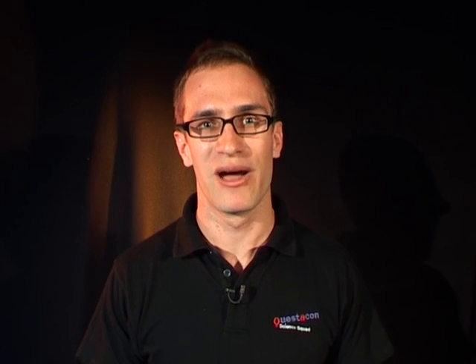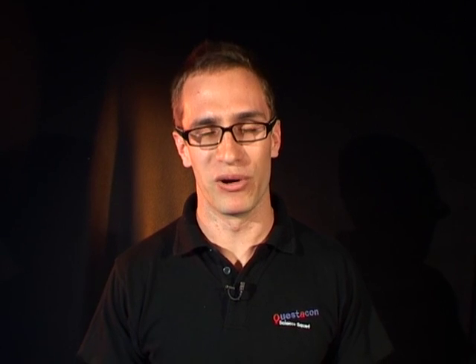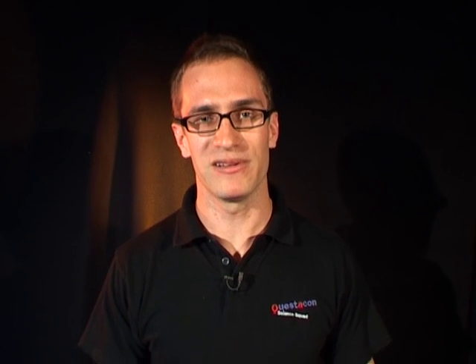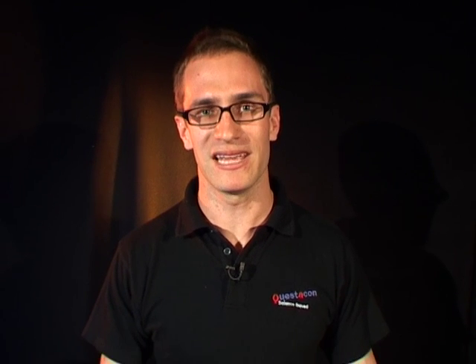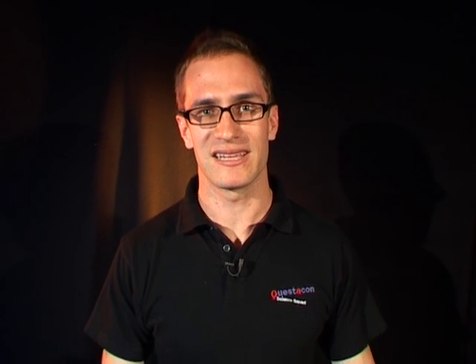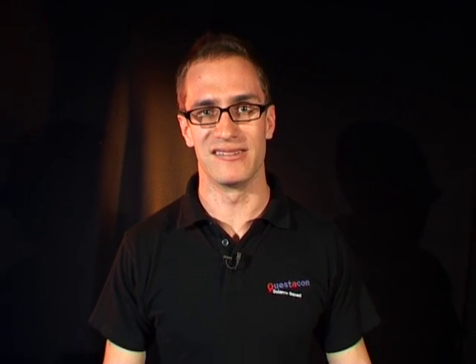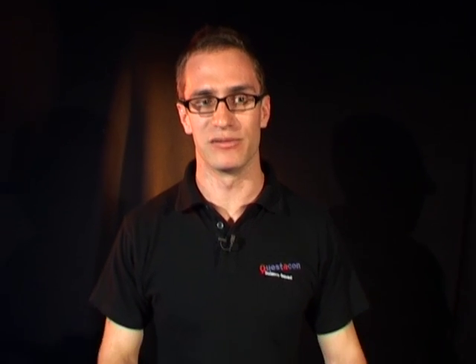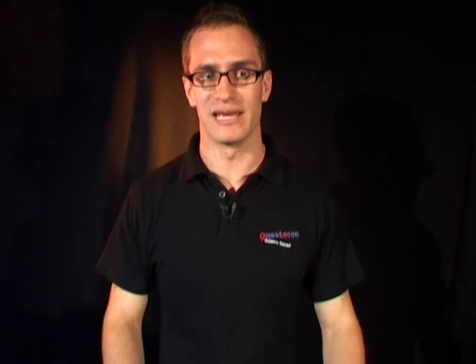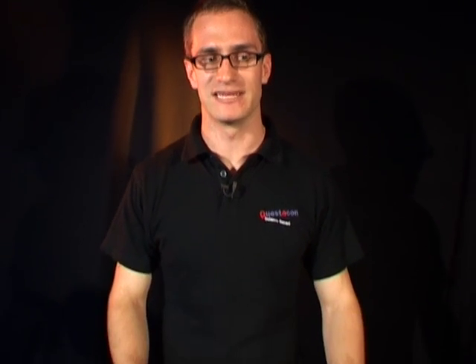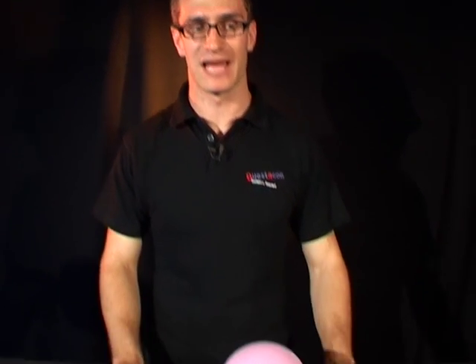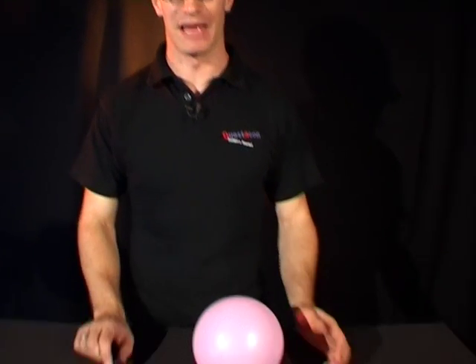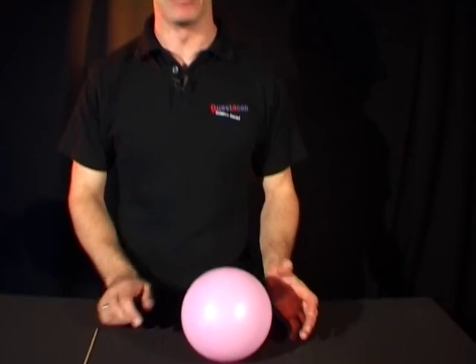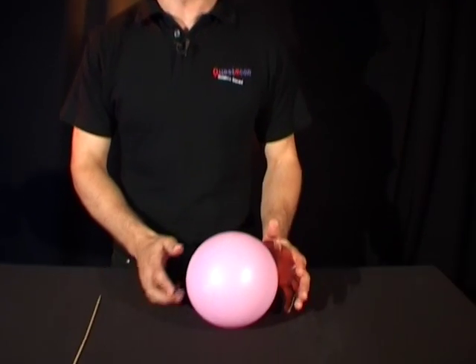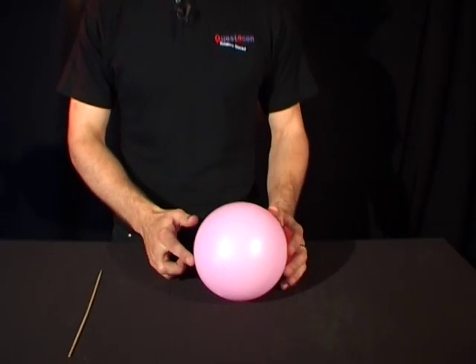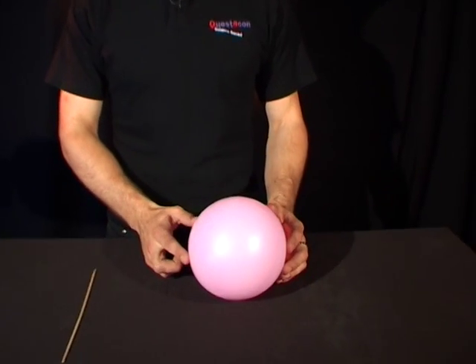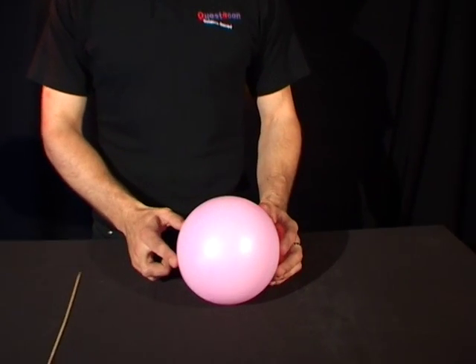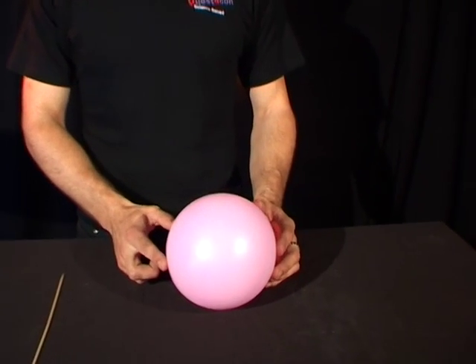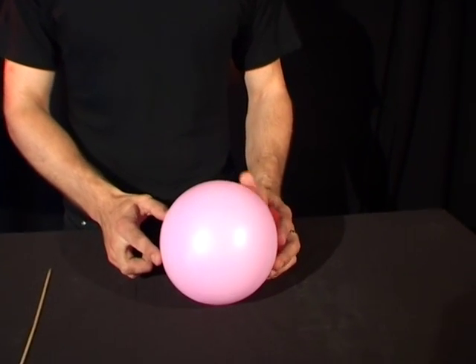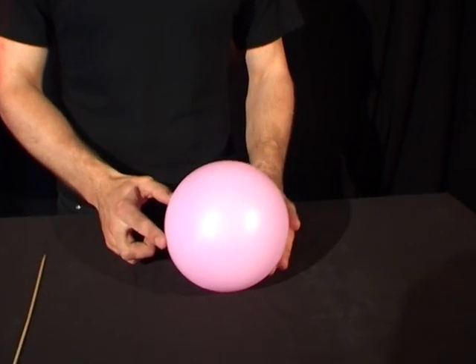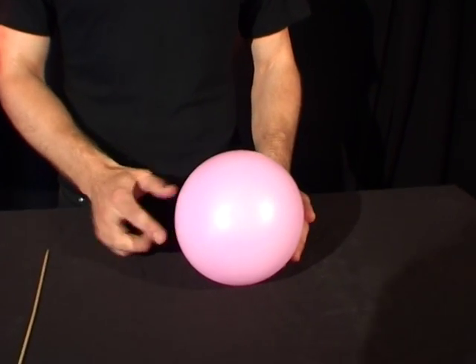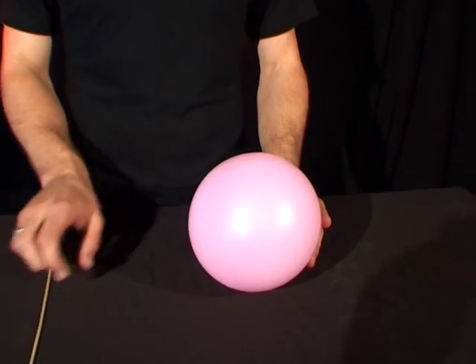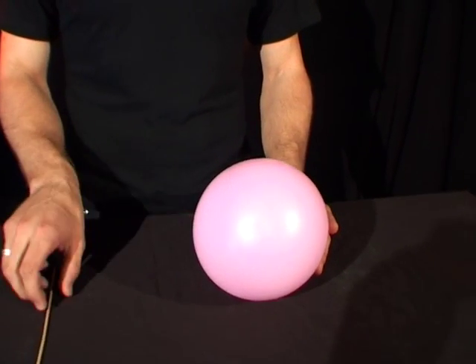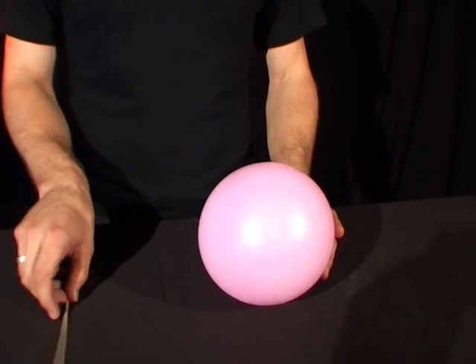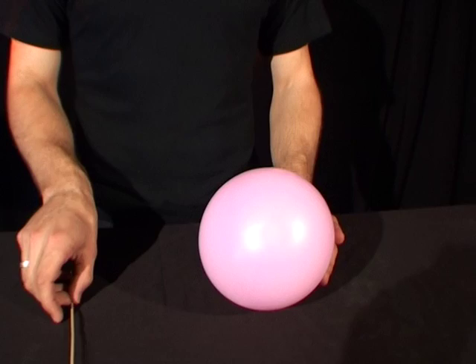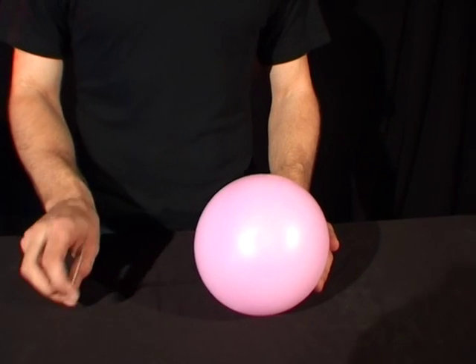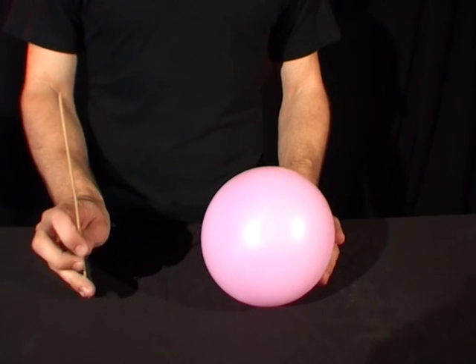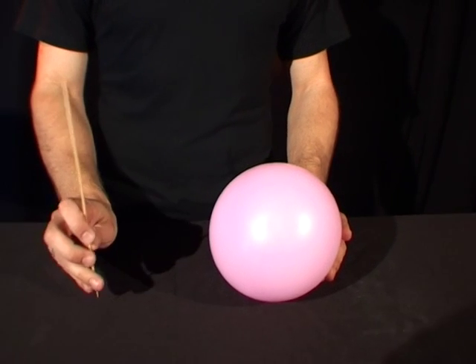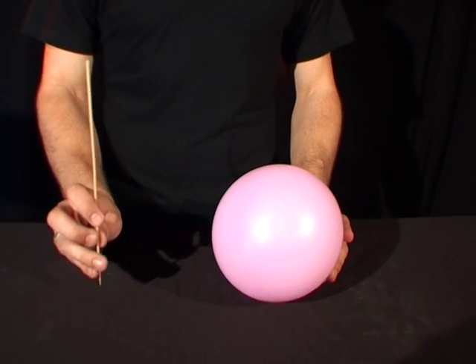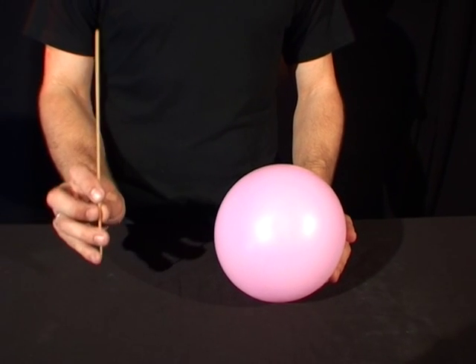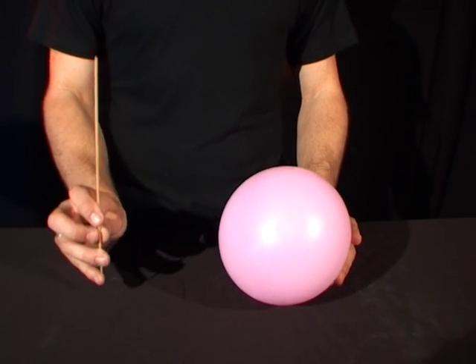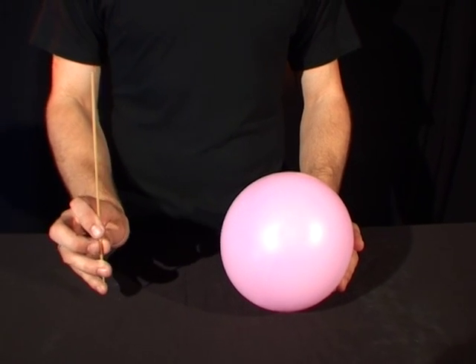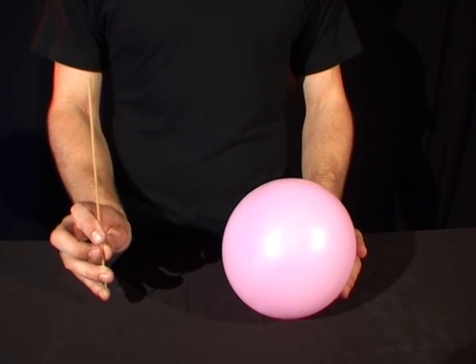What you need is a balloon, just like this one here, as well as a skewer.